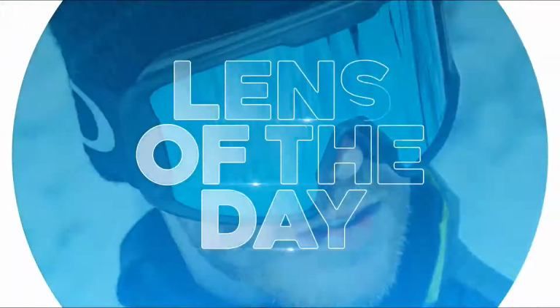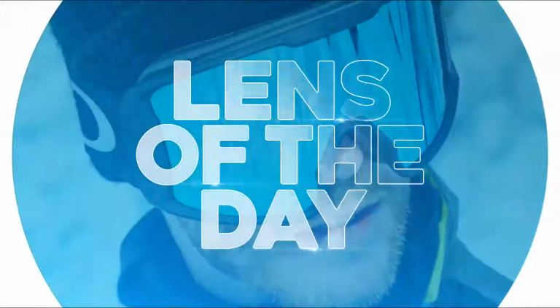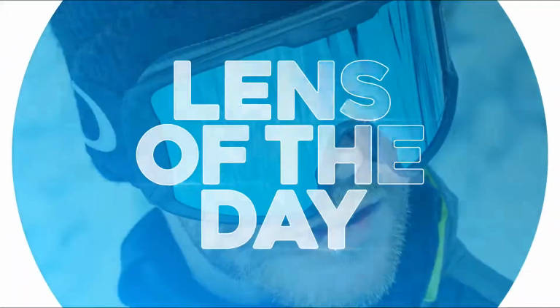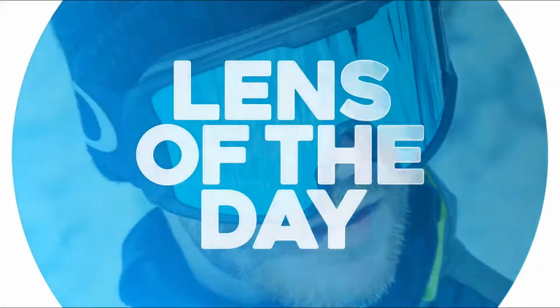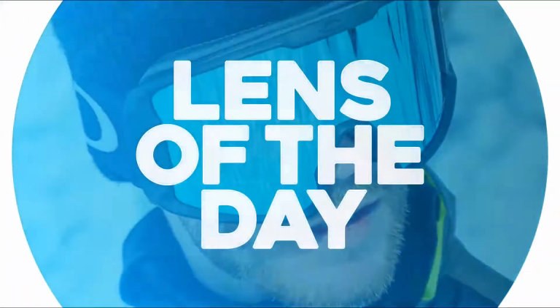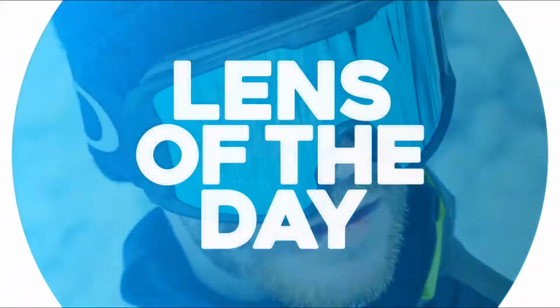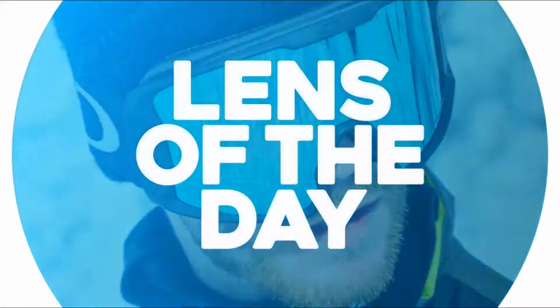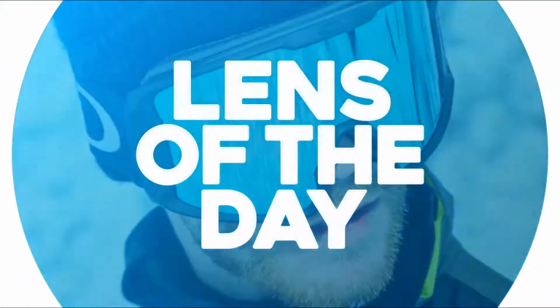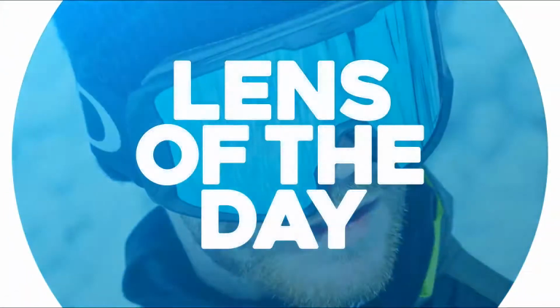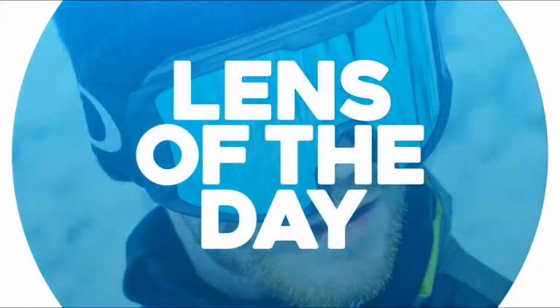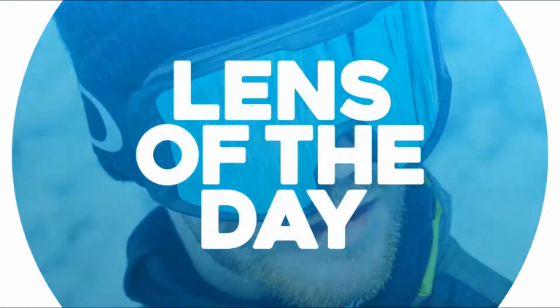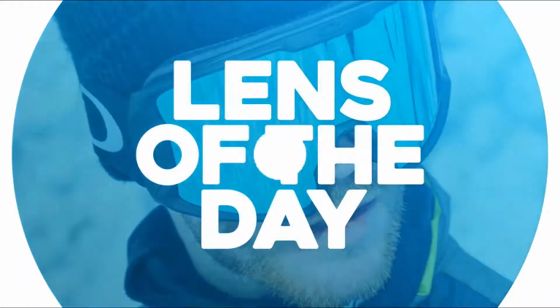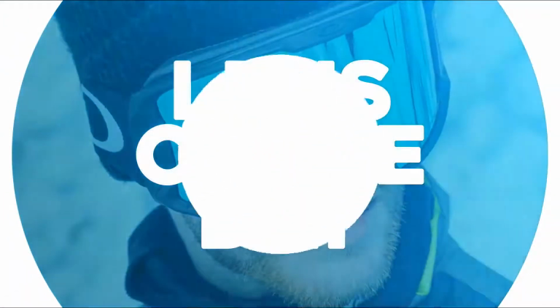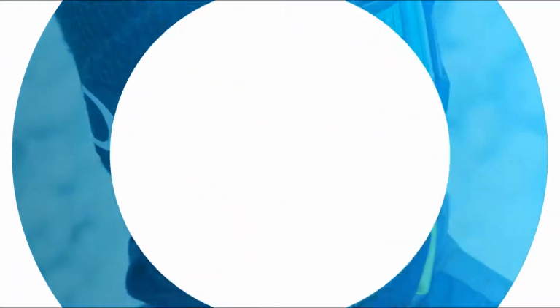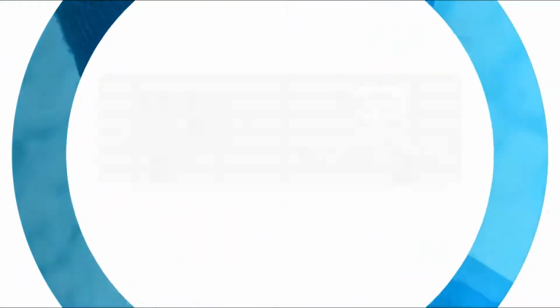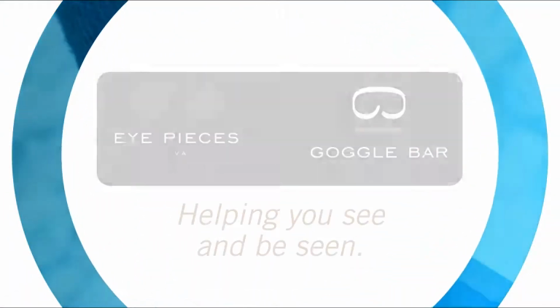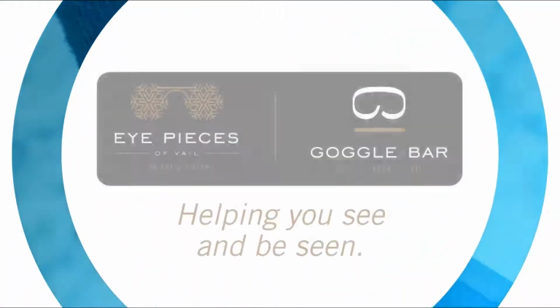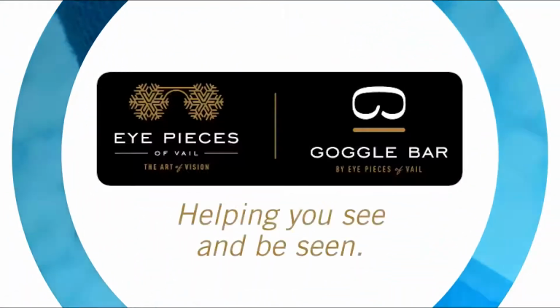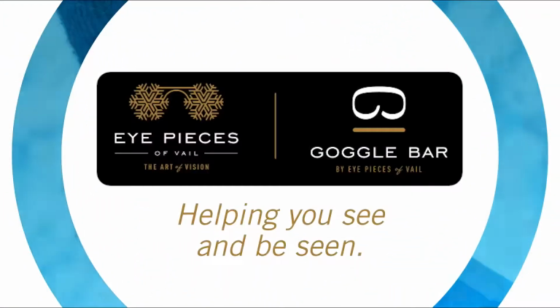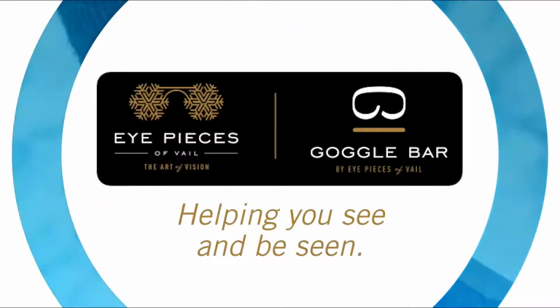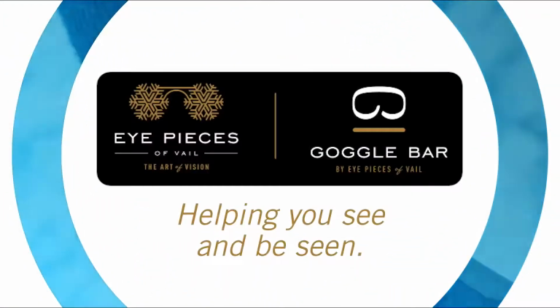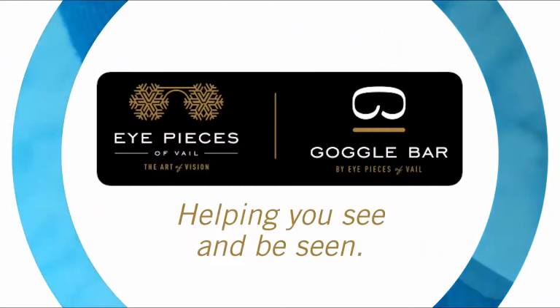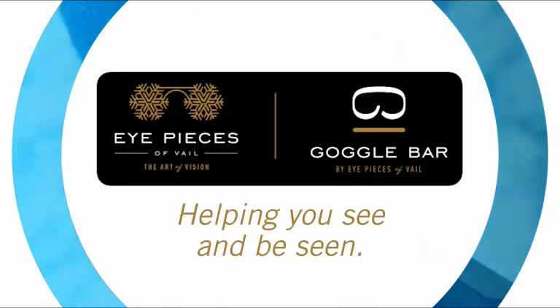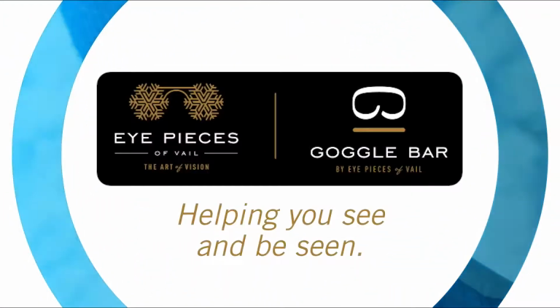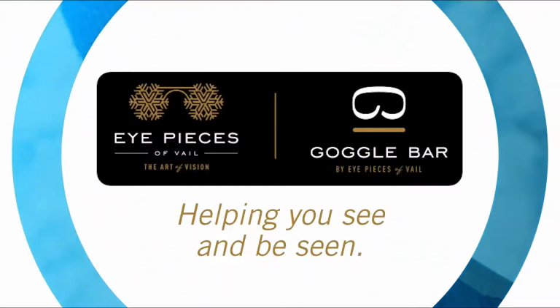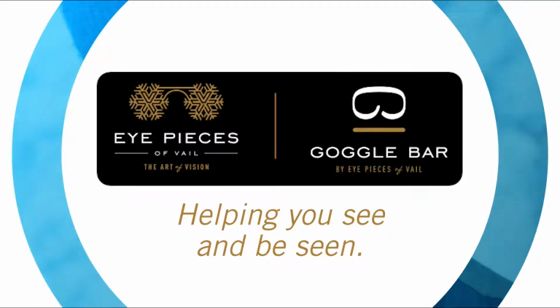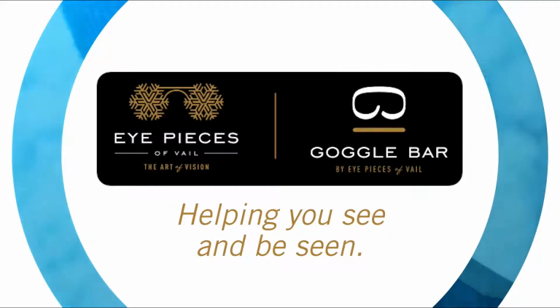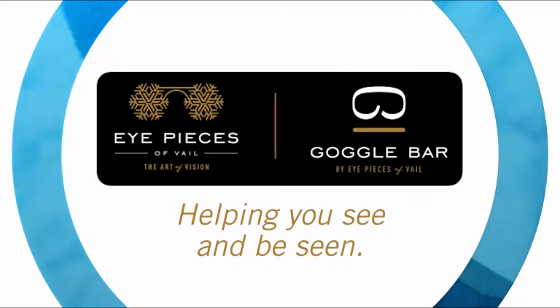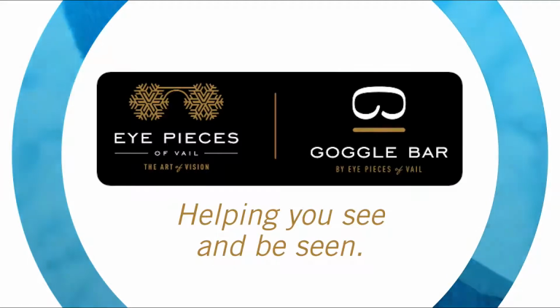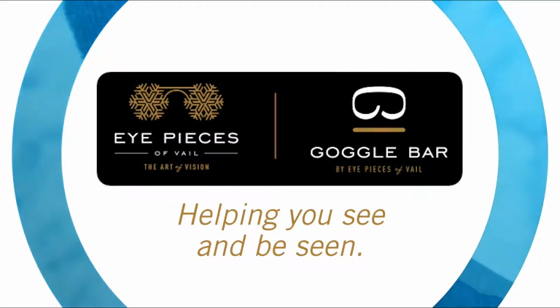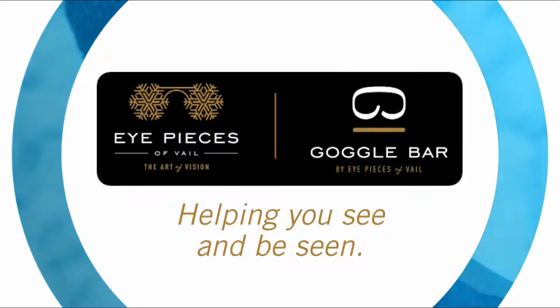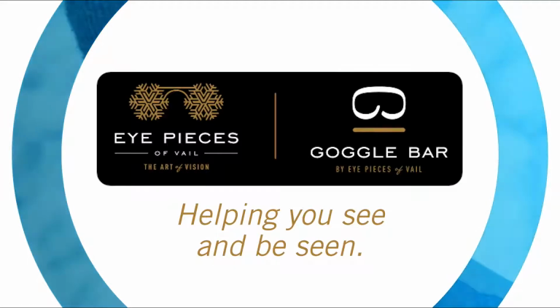Lens of the day is brought to you by Eyepieces of Vail and Goggle Bar, serving the Vail Valley for over 30 years.